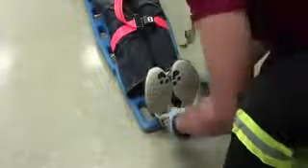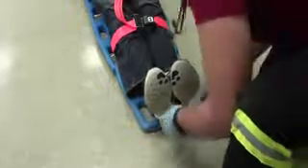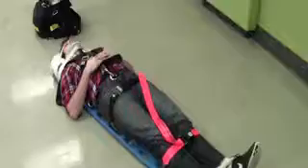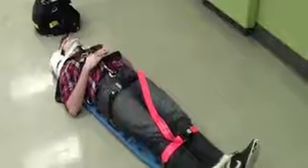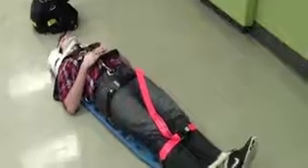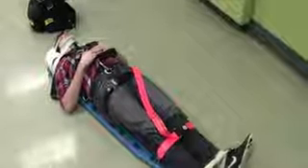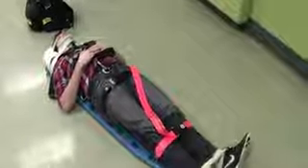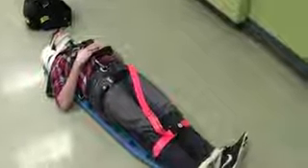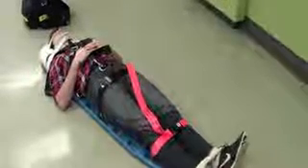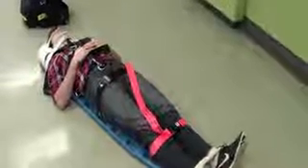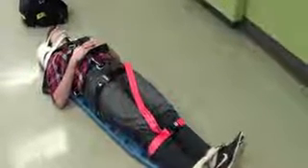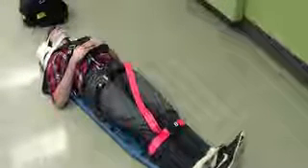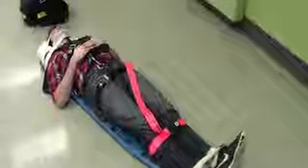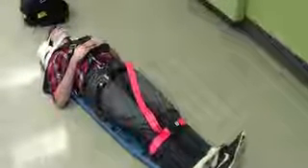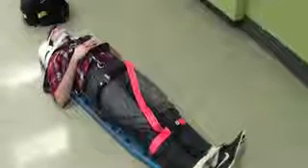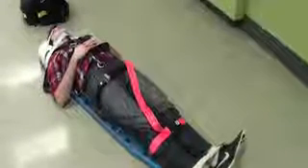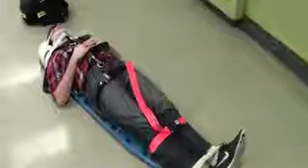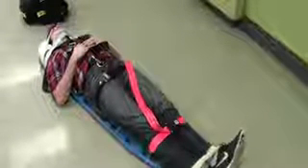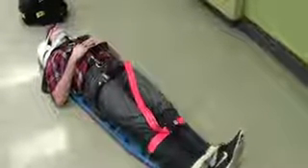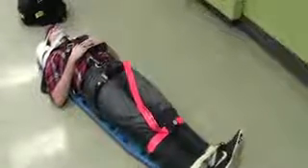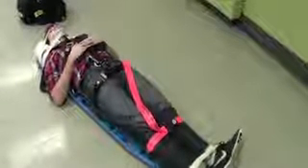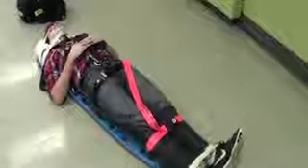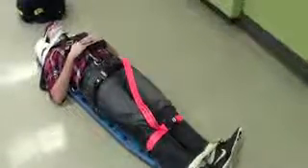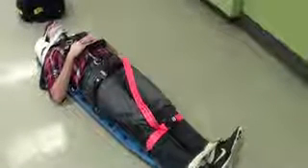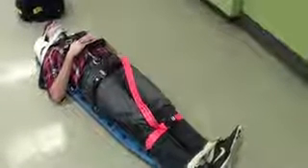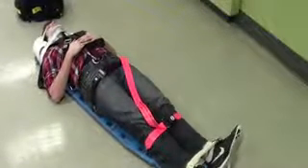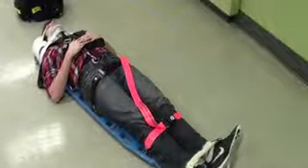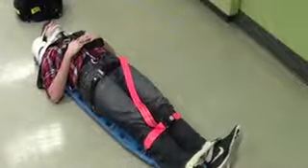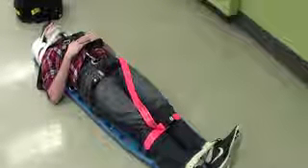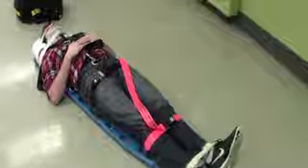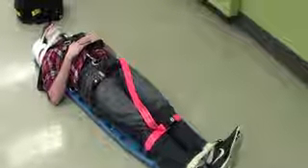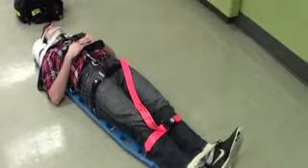So now the patient is fully immobilized and ready for transport to the hospital to be further assessed by a physician.